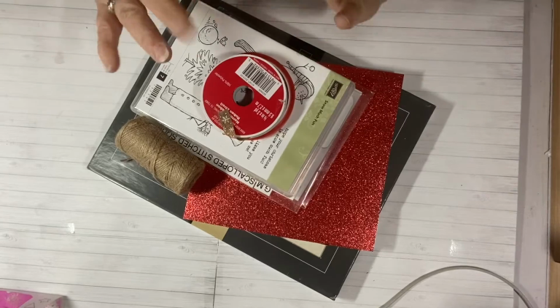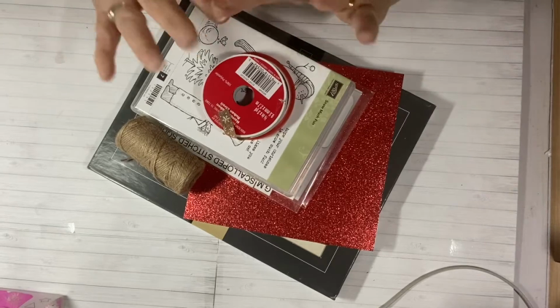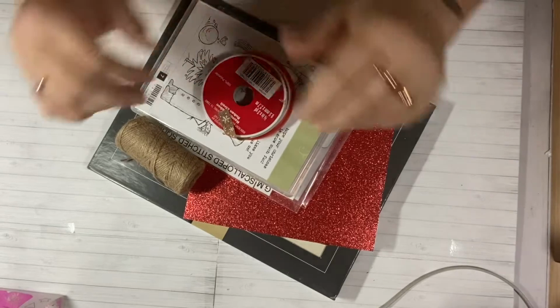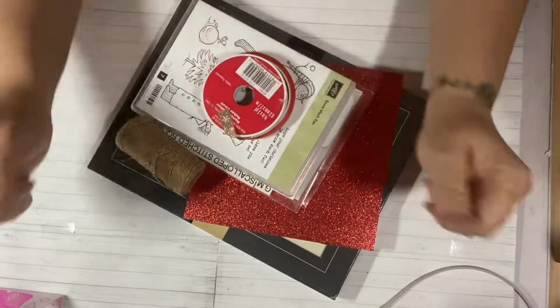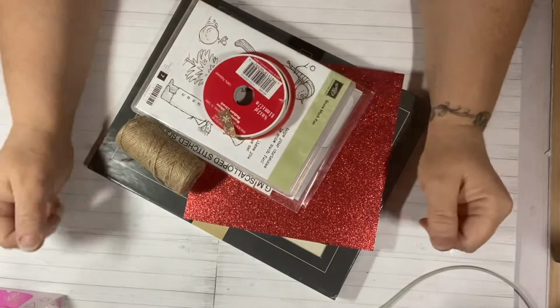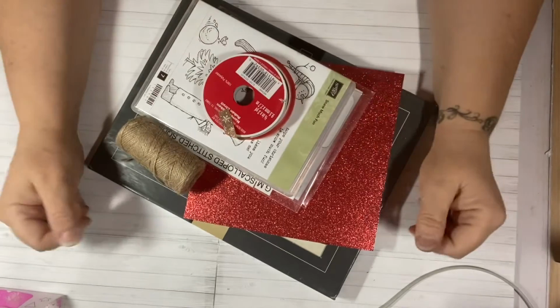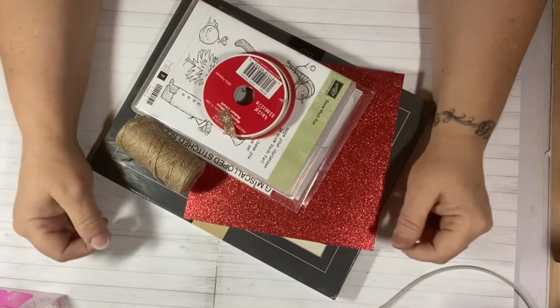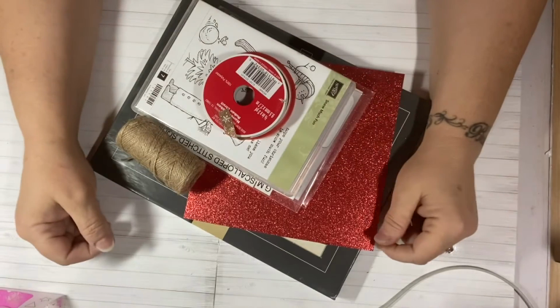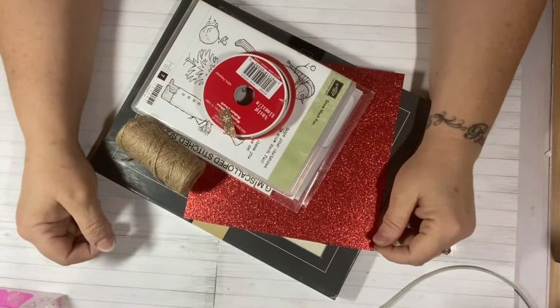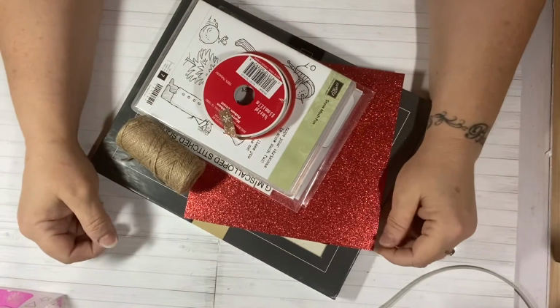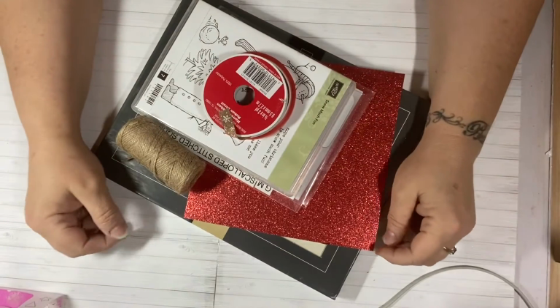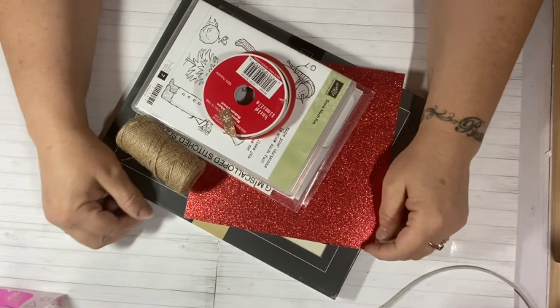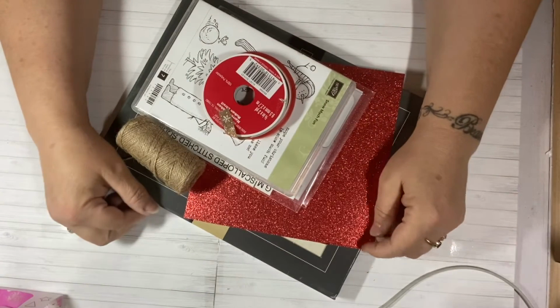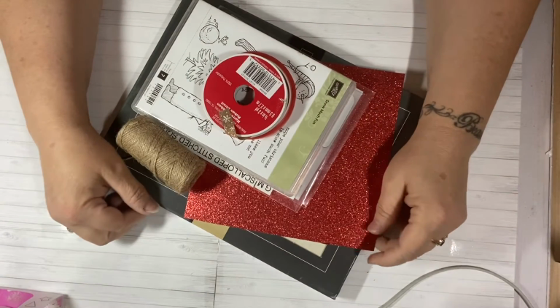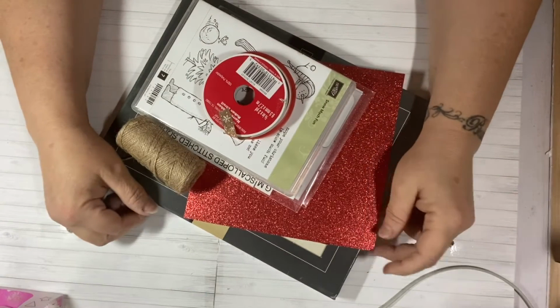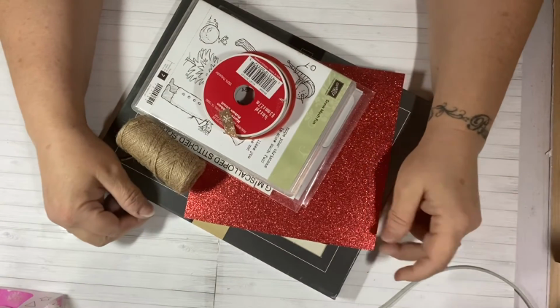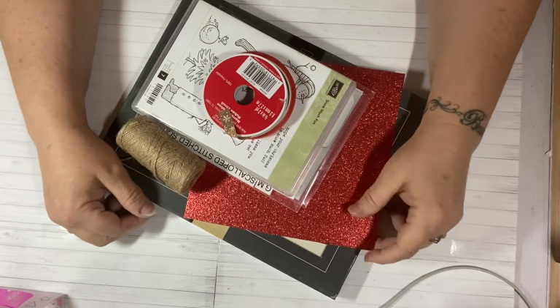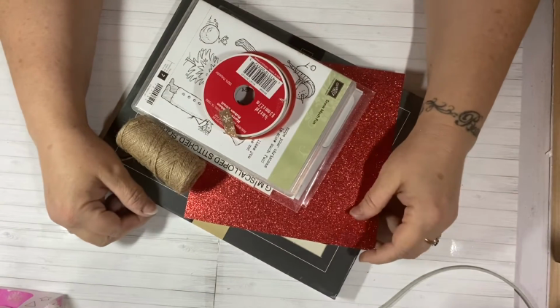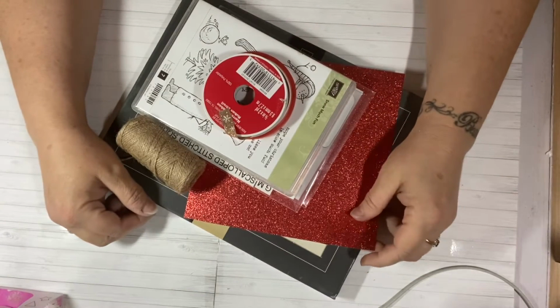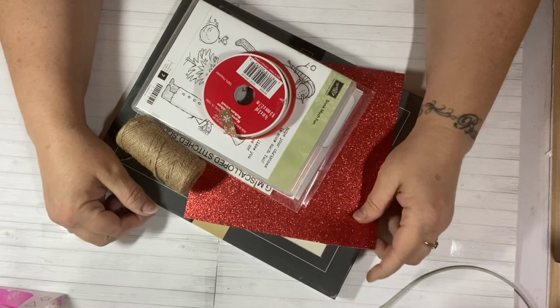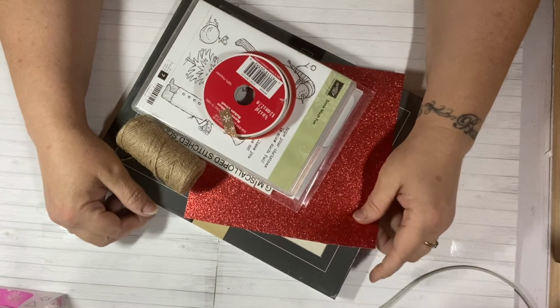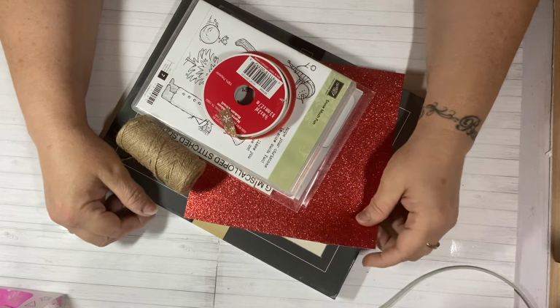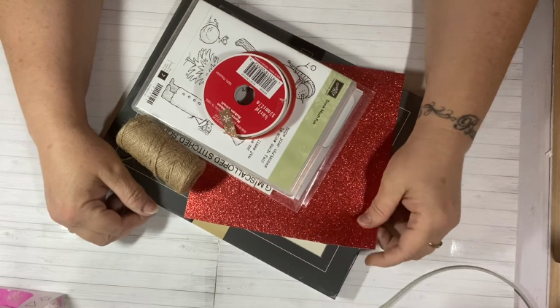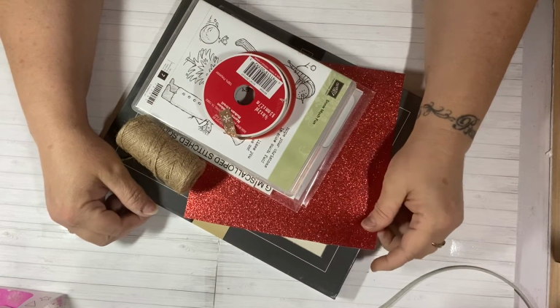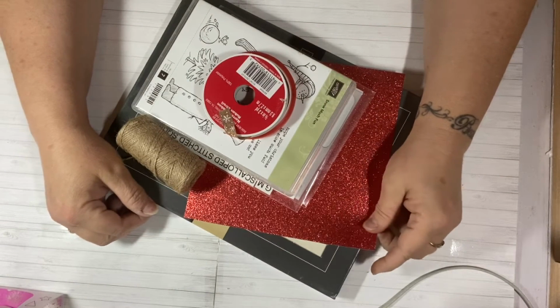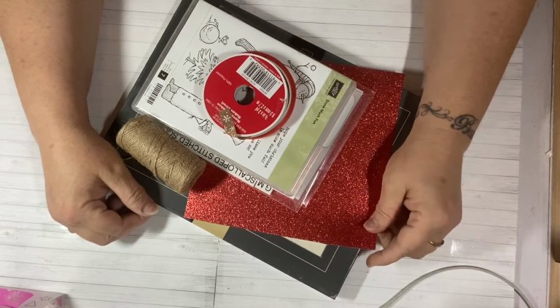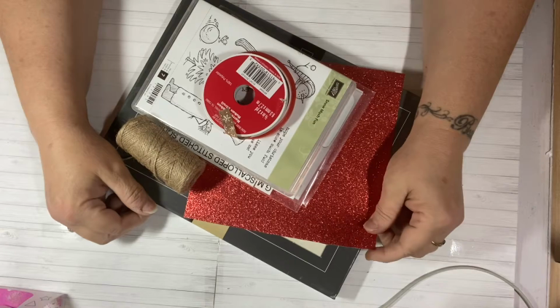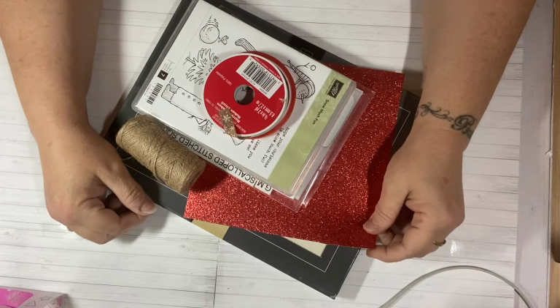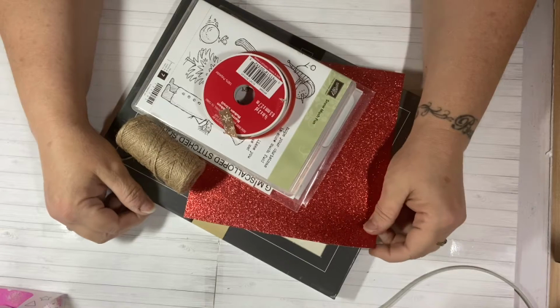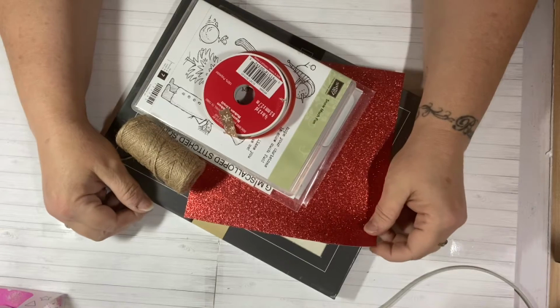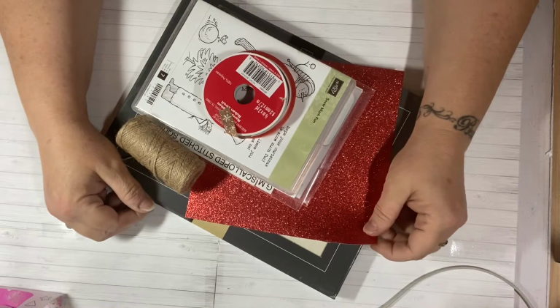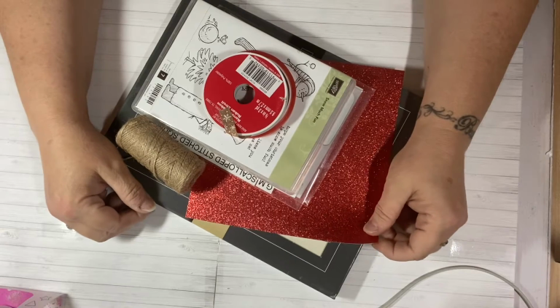Hi everyone, this is Tina. Welcome back to my channel and welcome to Saturday Morning Makes with Jill Norwood.